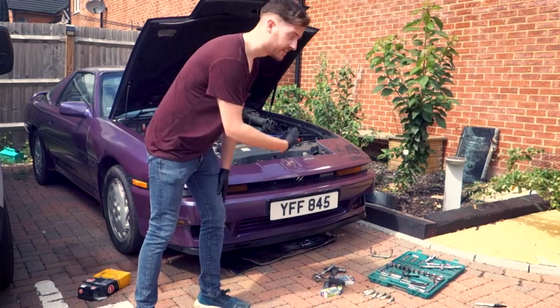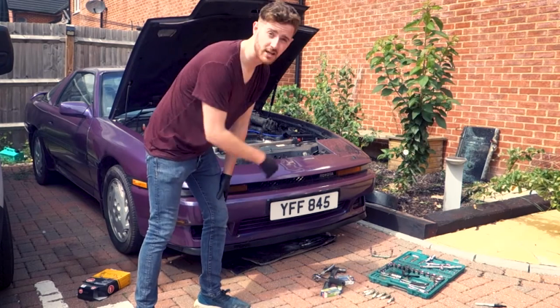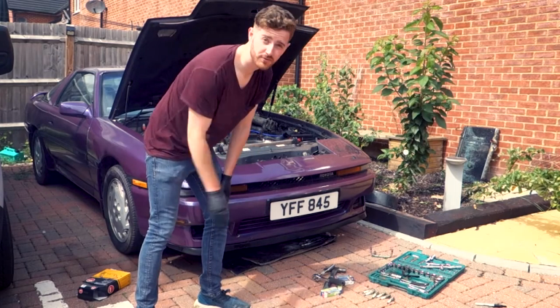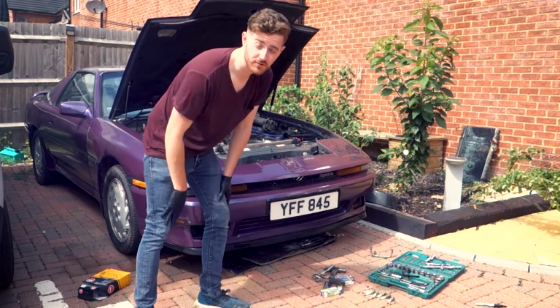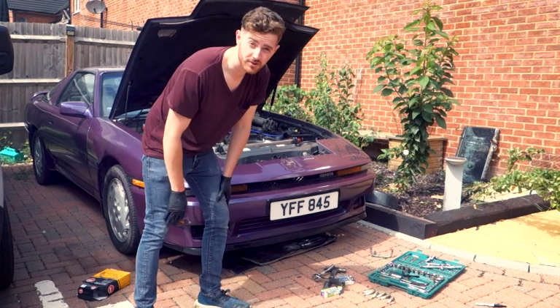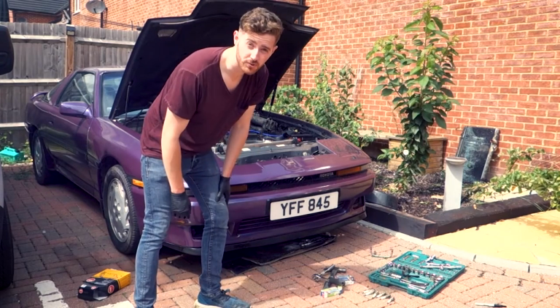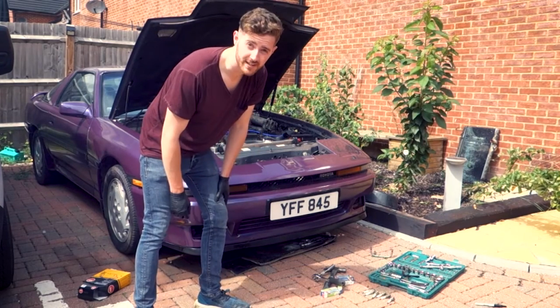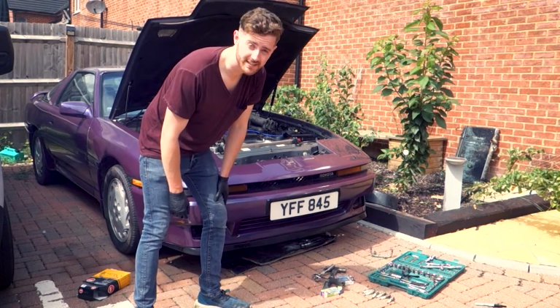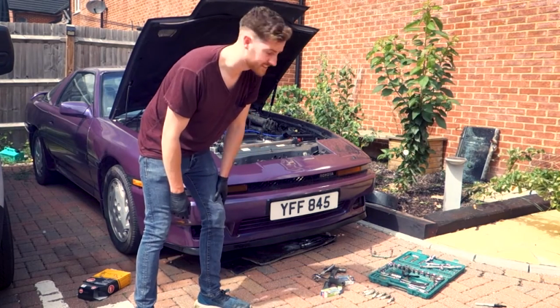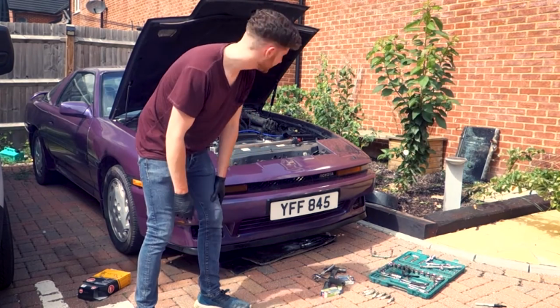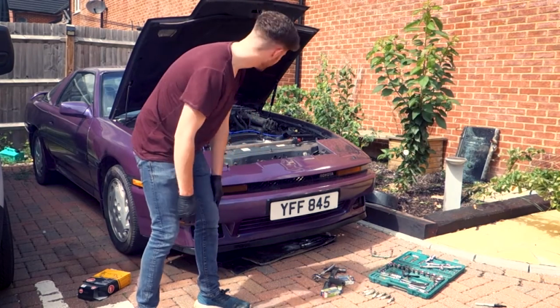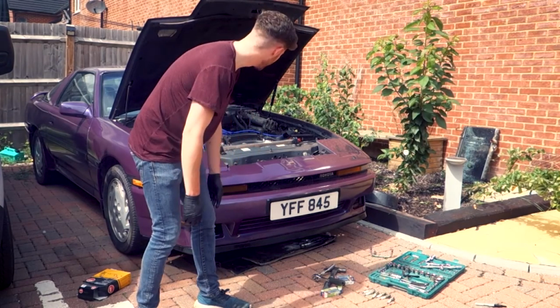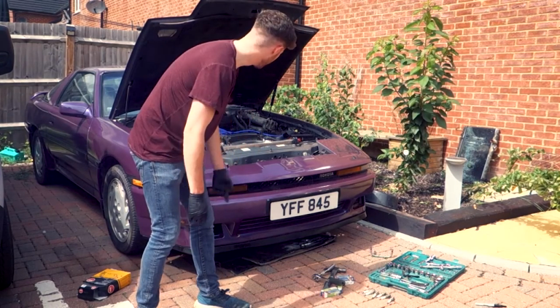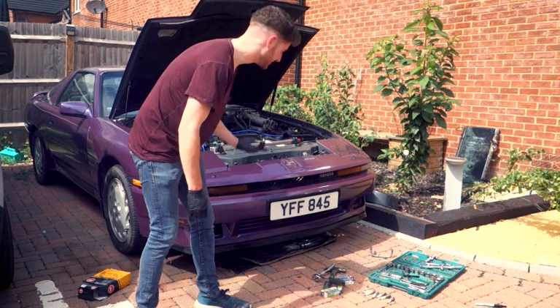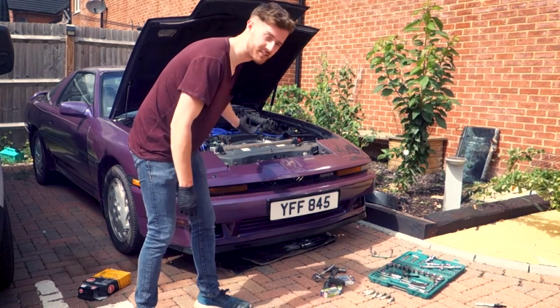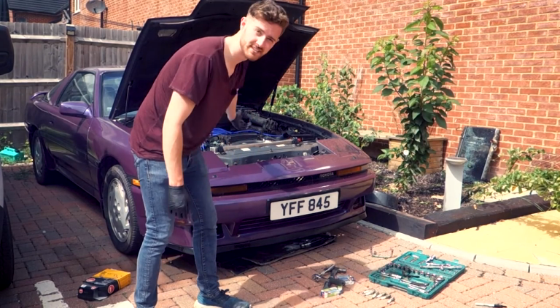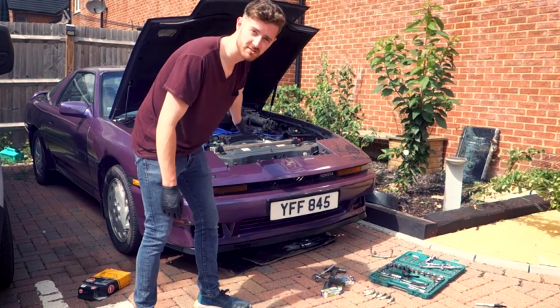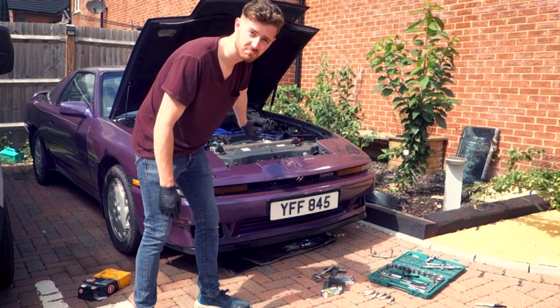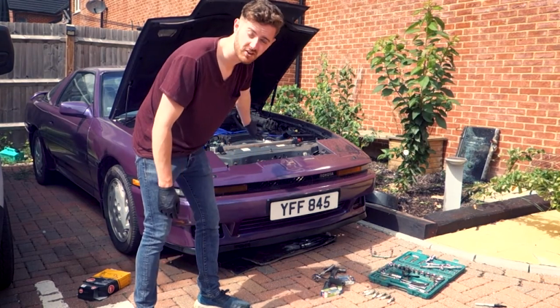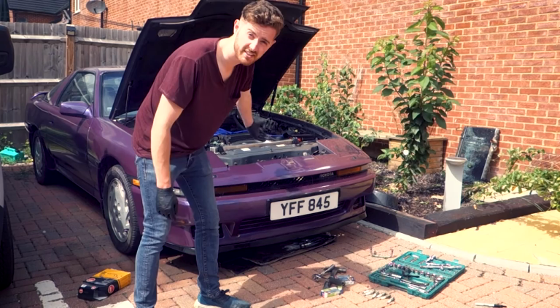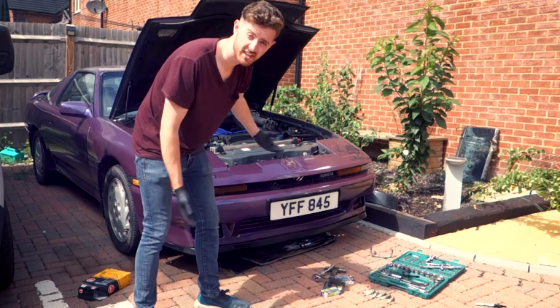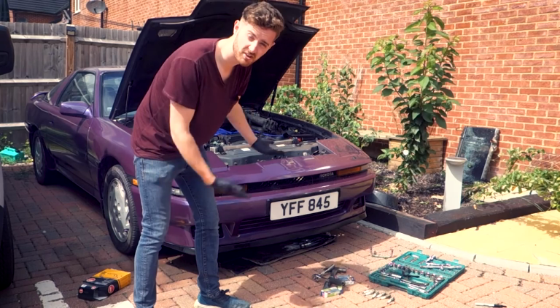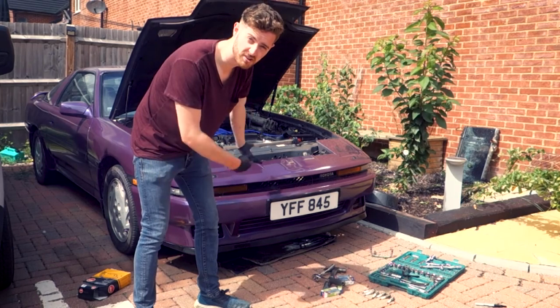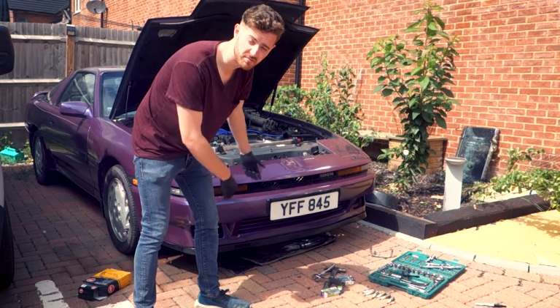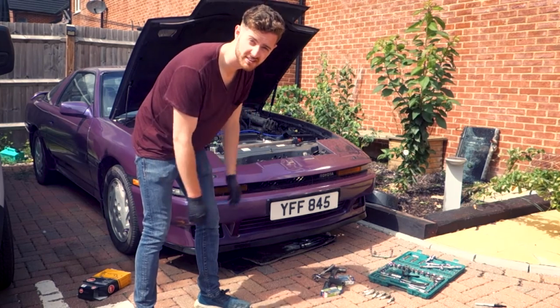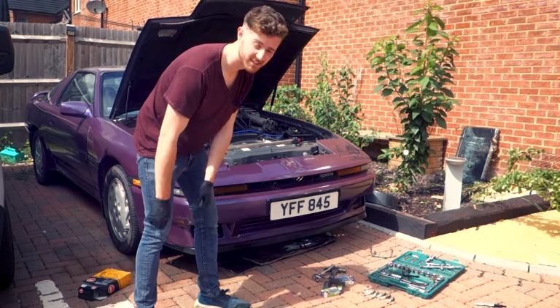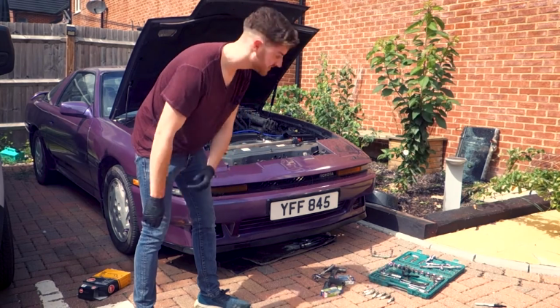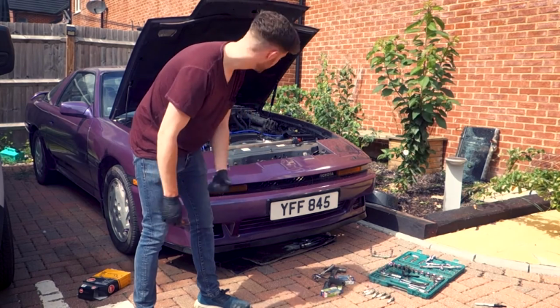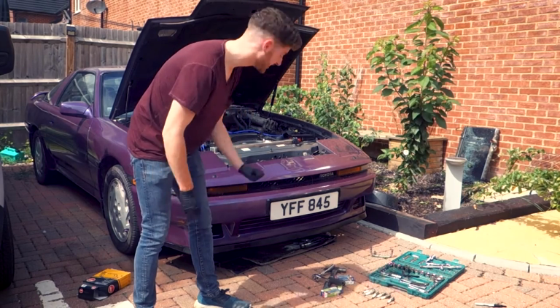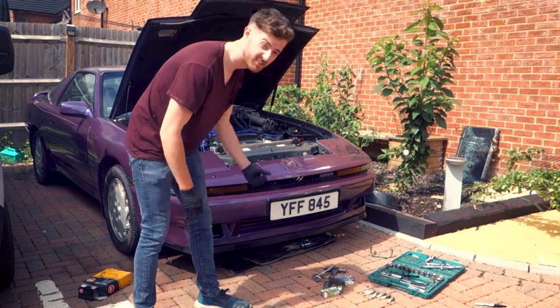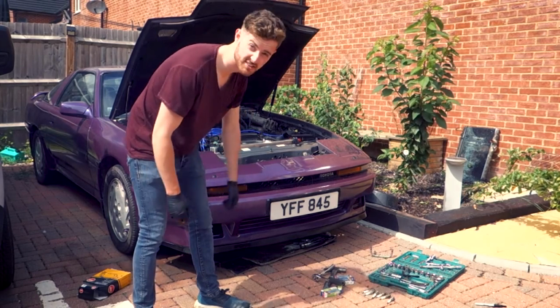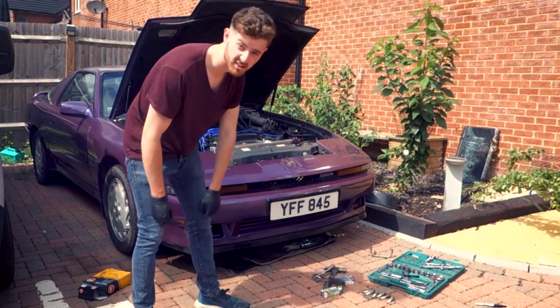Now we've got all the leads in, we just need to go ahead and get the housing back together and then give it a start.